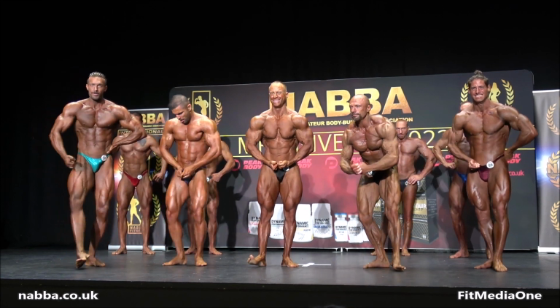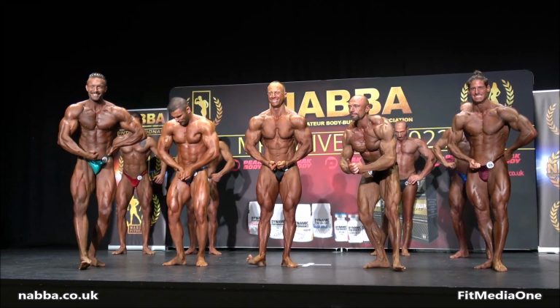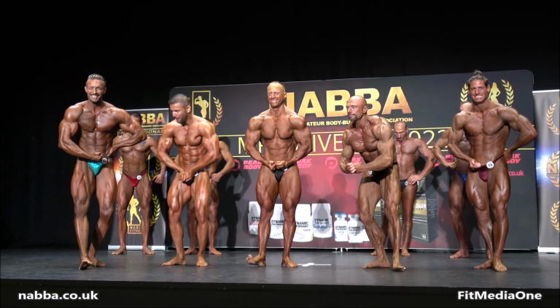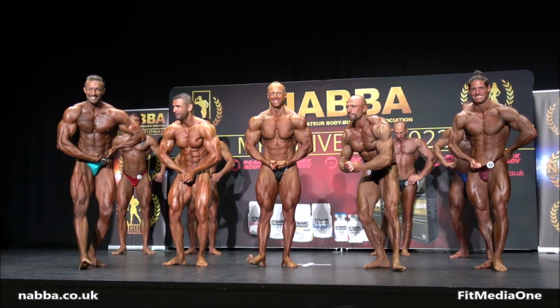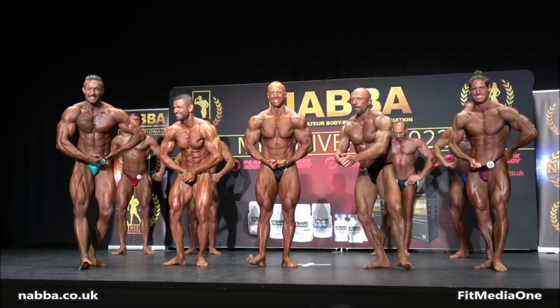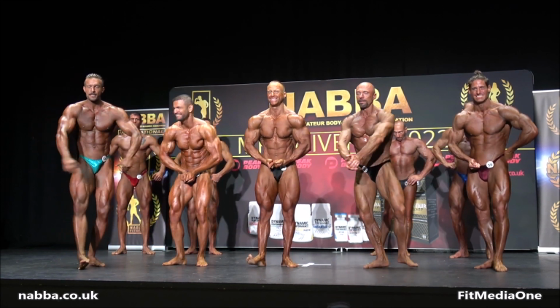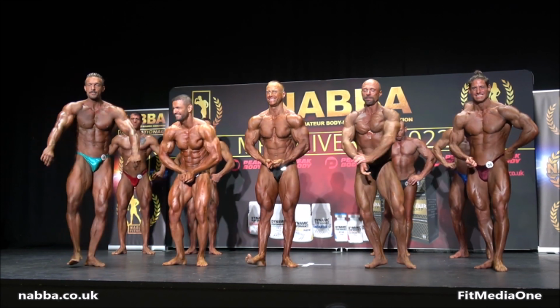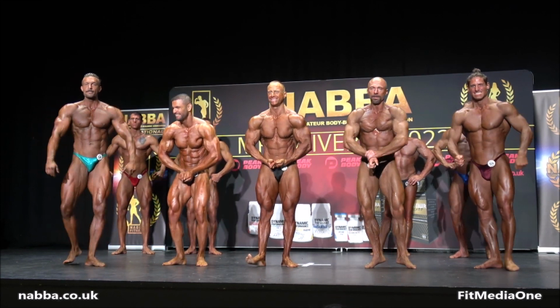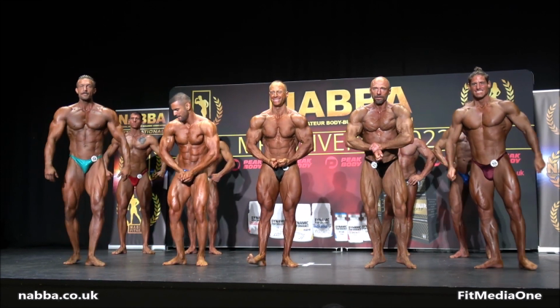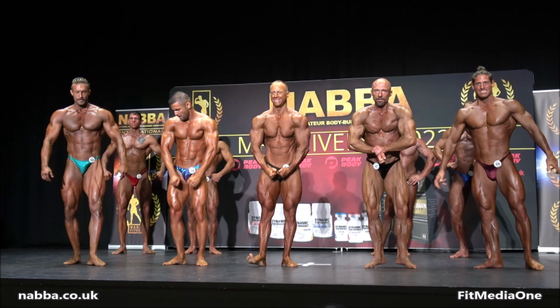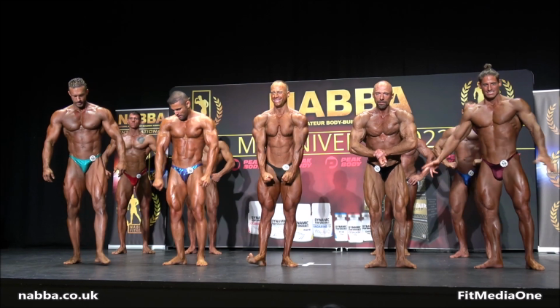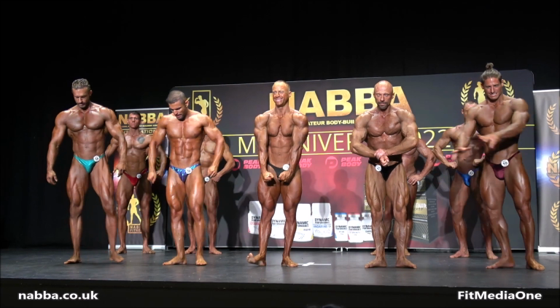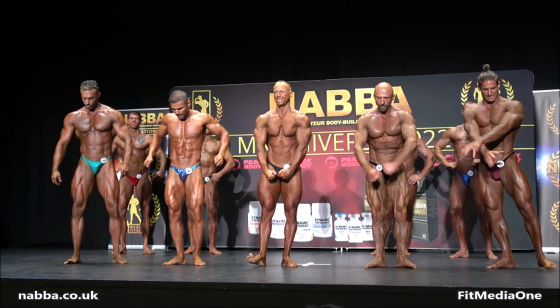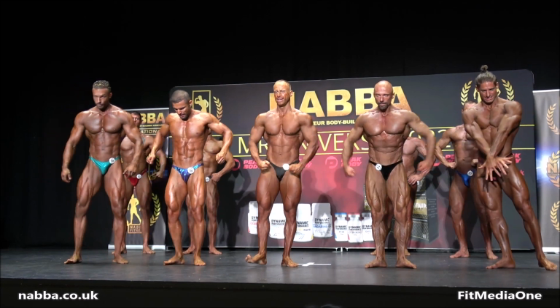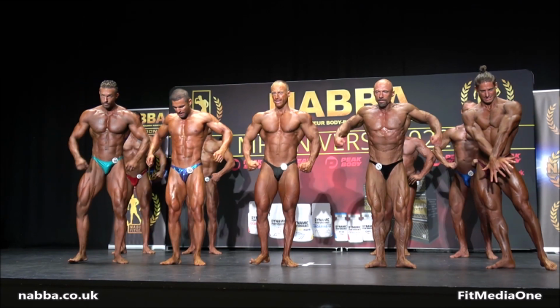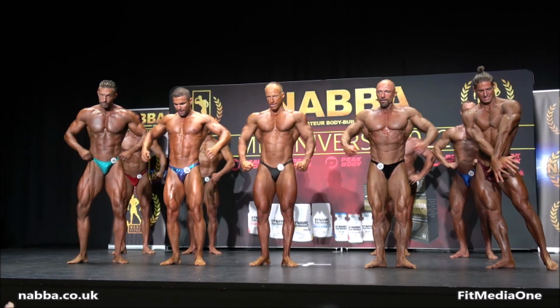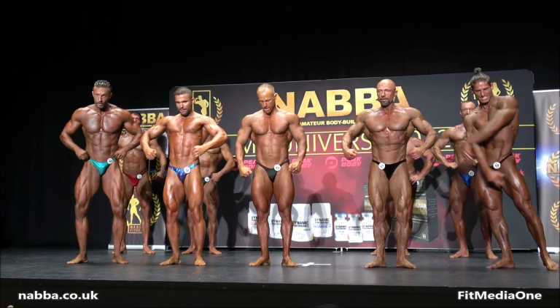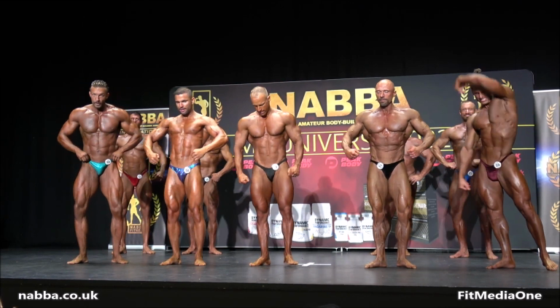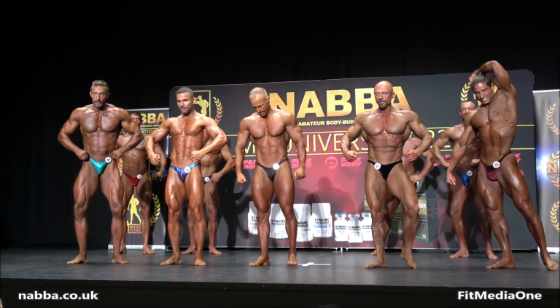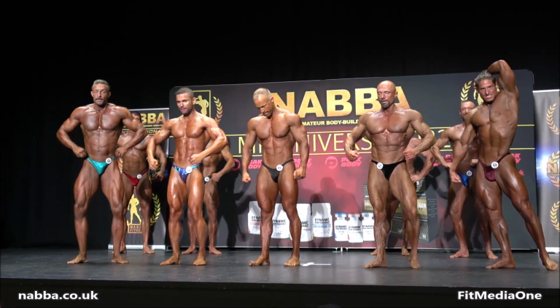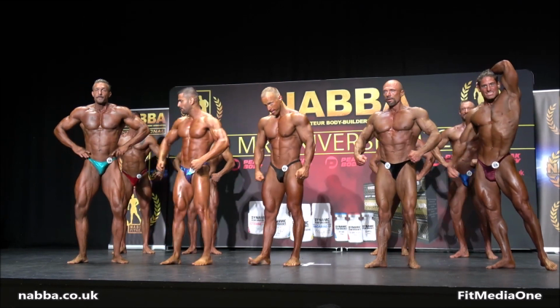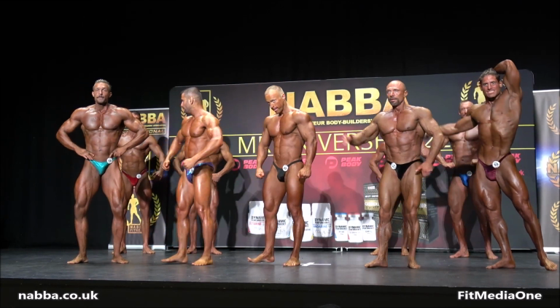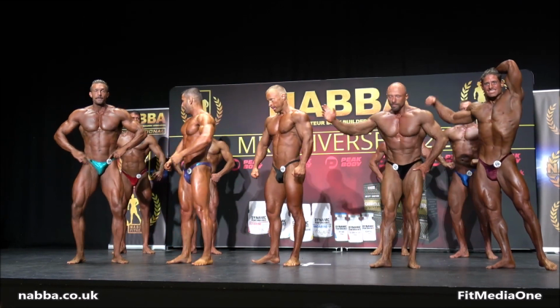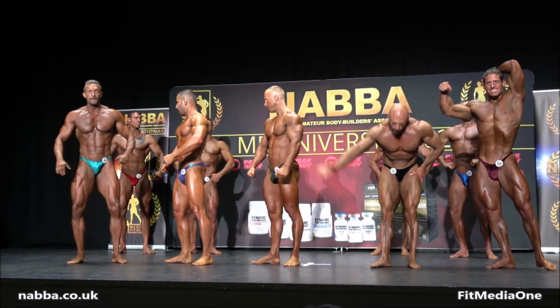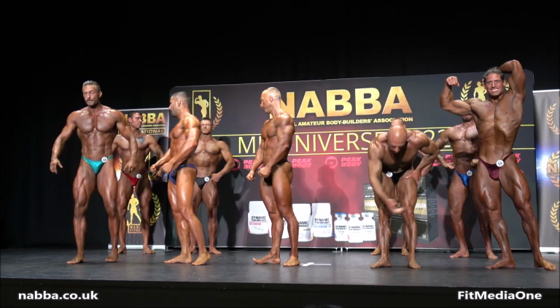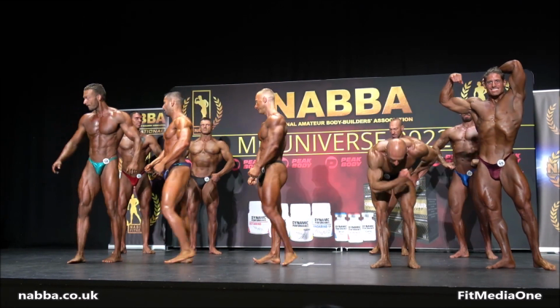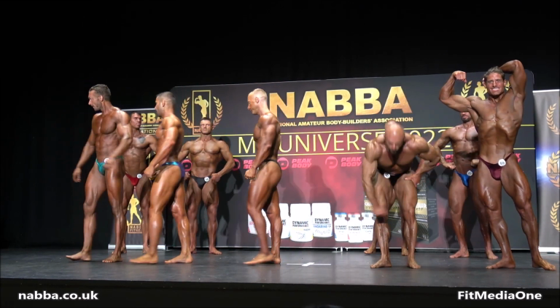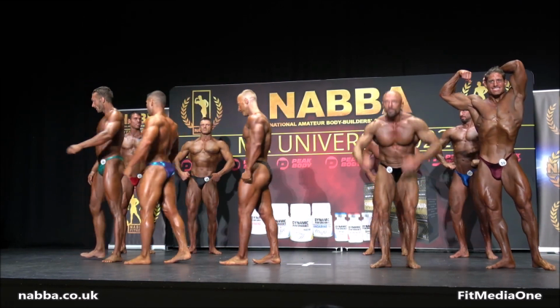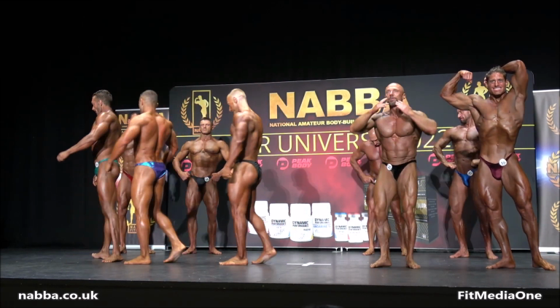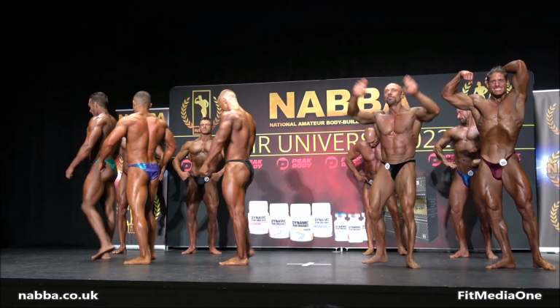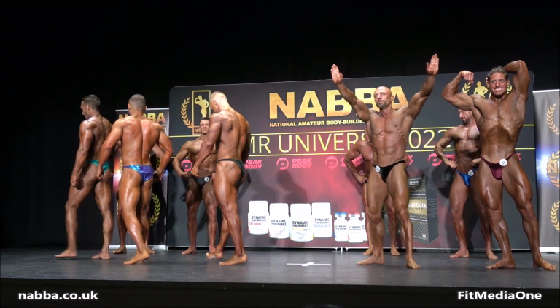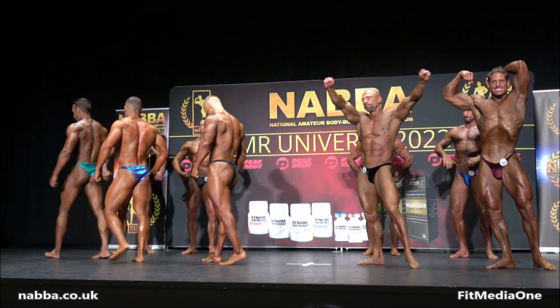Okay gentlemen, relax, relax. Can we take your places back again? You may have to roll it back on stage please. Come on guys, thanks.